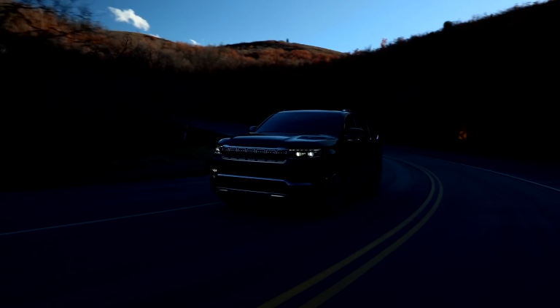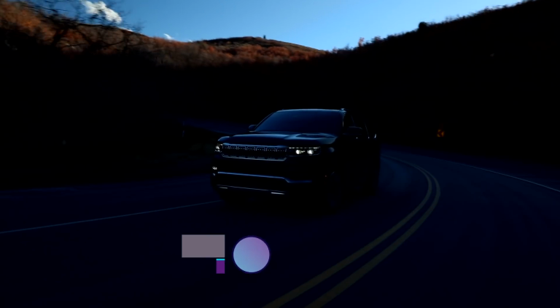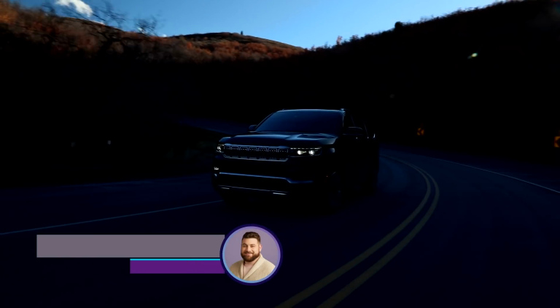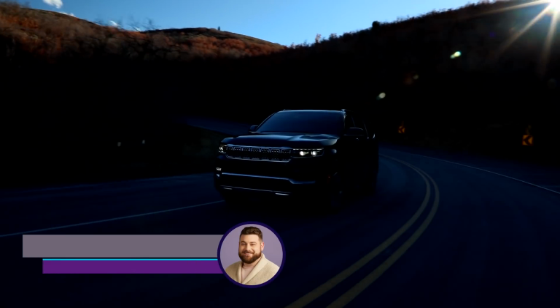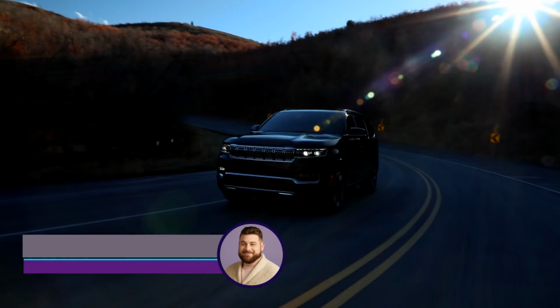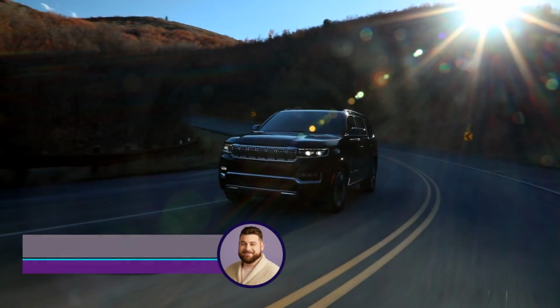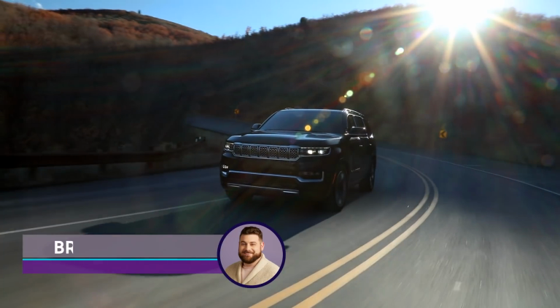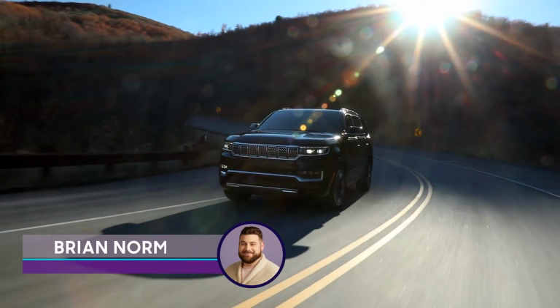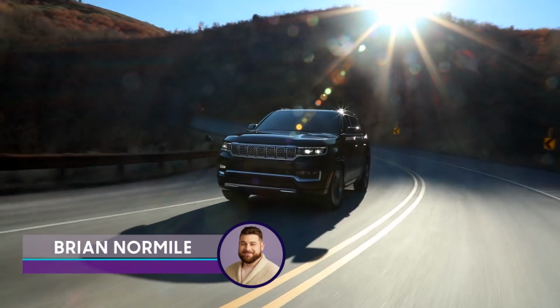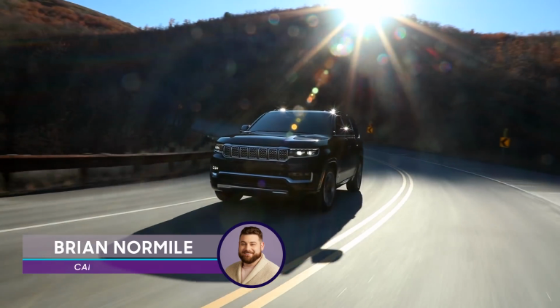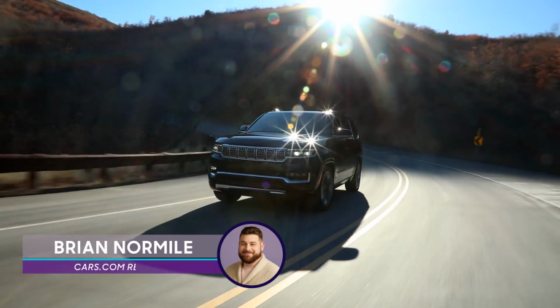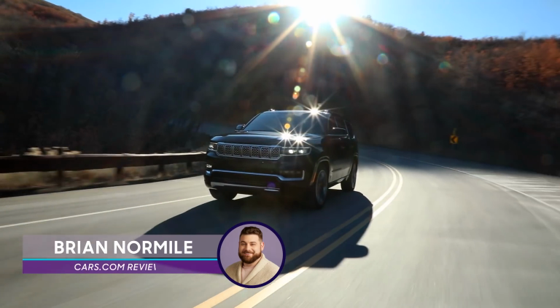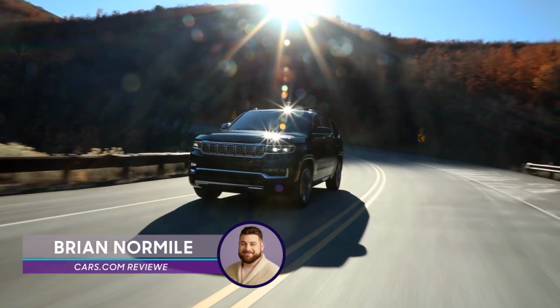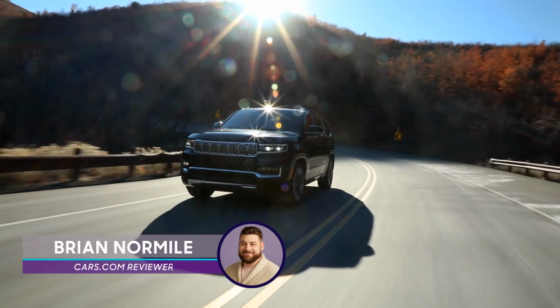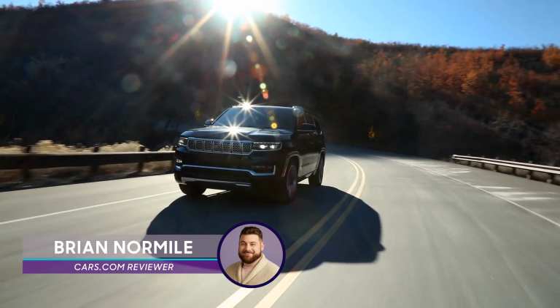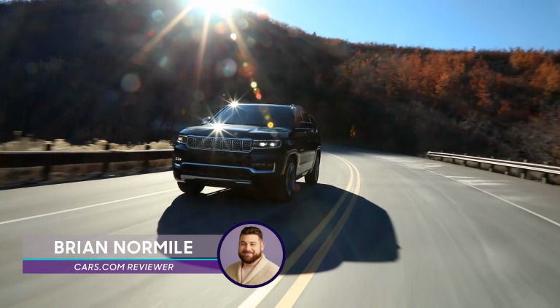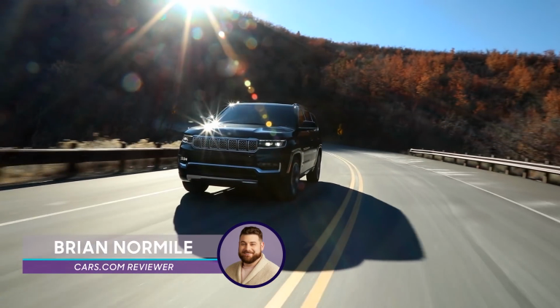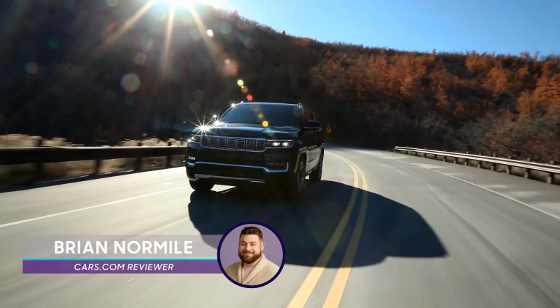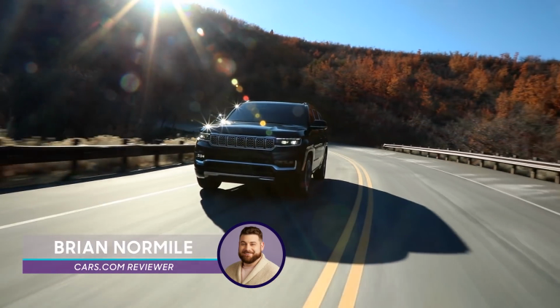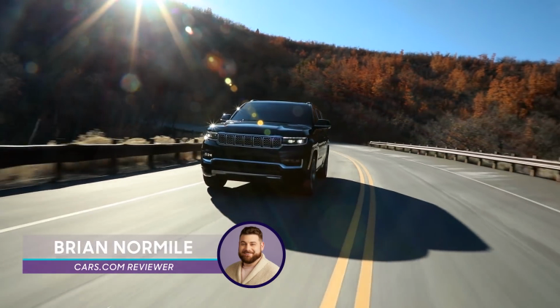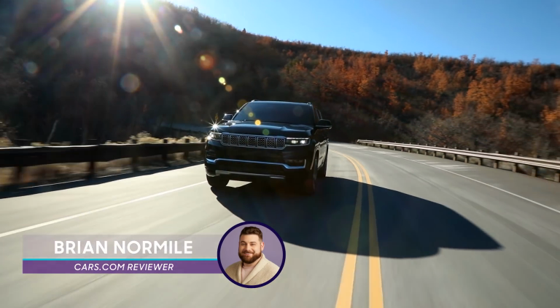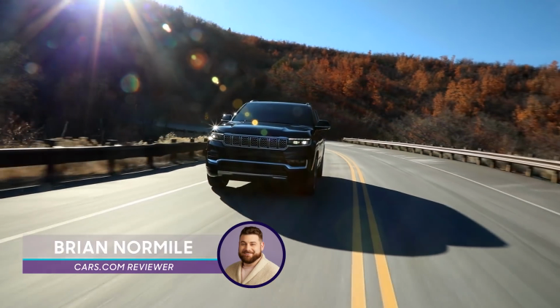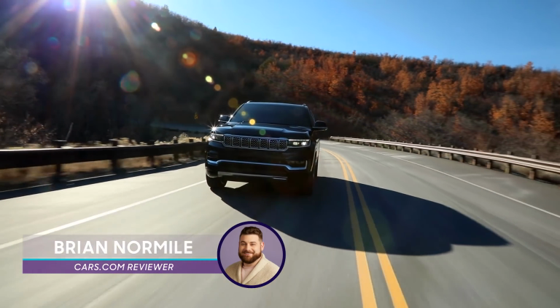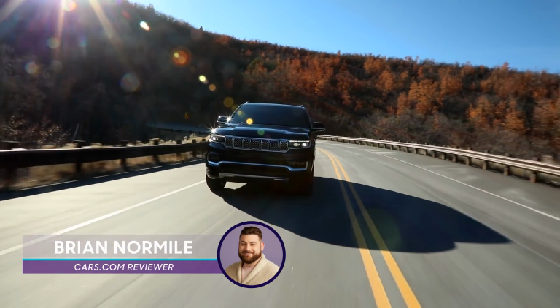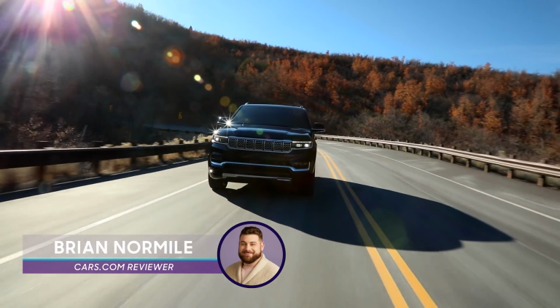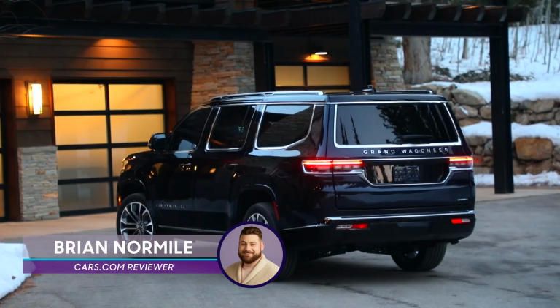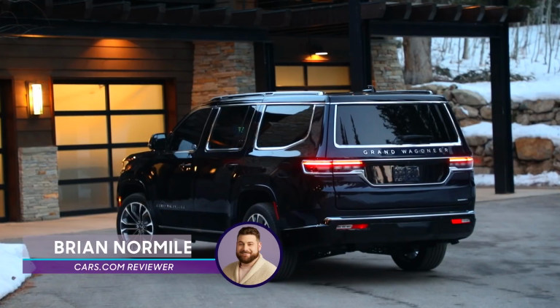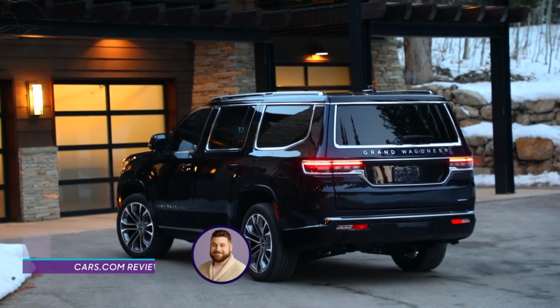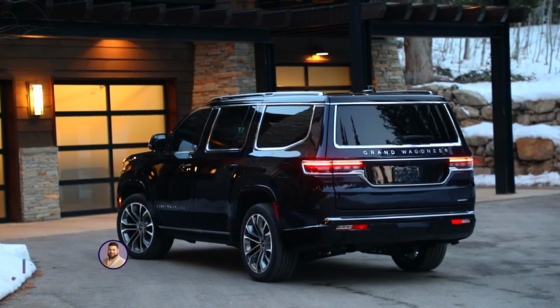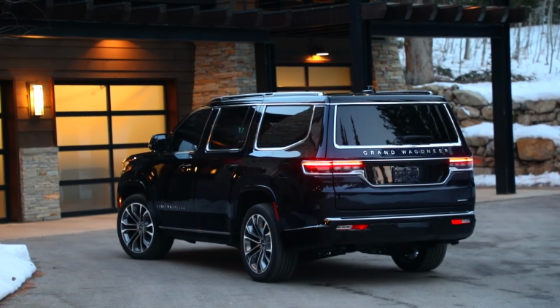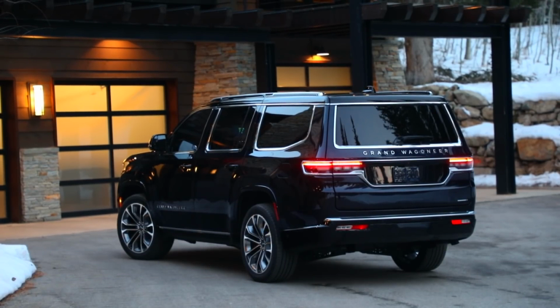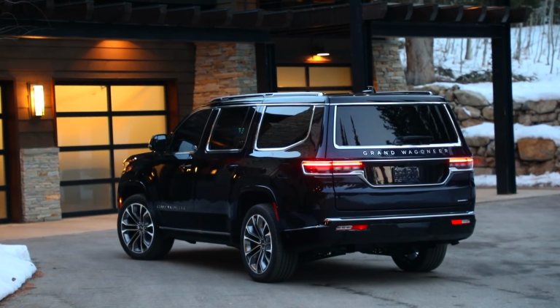The next Jeeps to join the automaker's lineup of SUVs are the Wagoneer and Grand Wagoneer — powerful, three-row, body-on-frame SUVs.